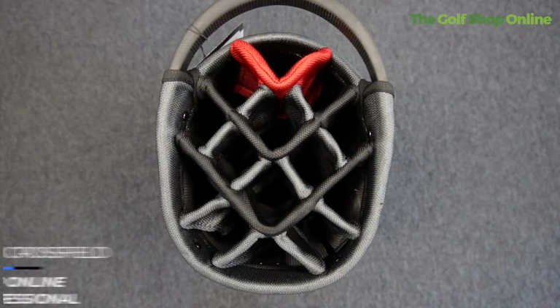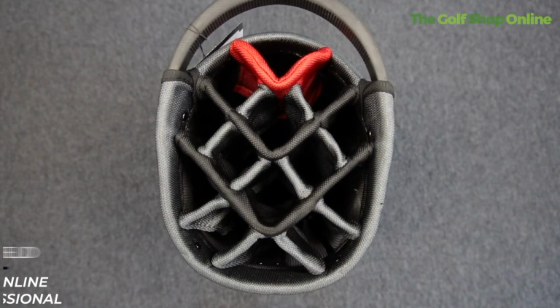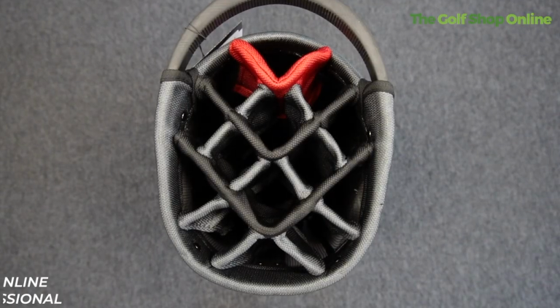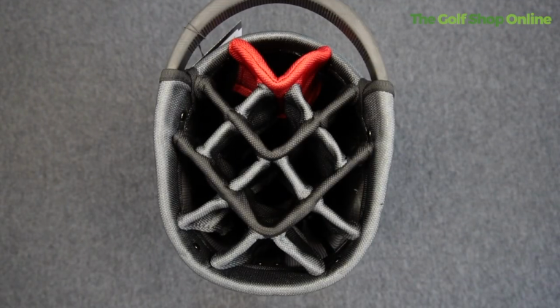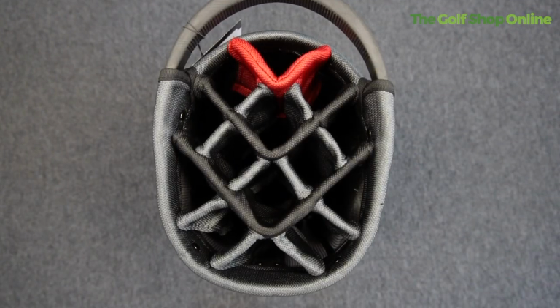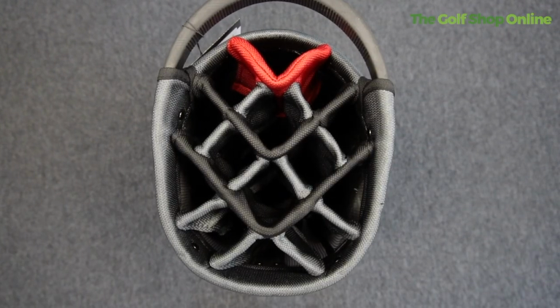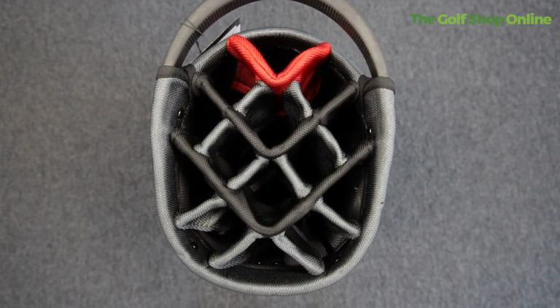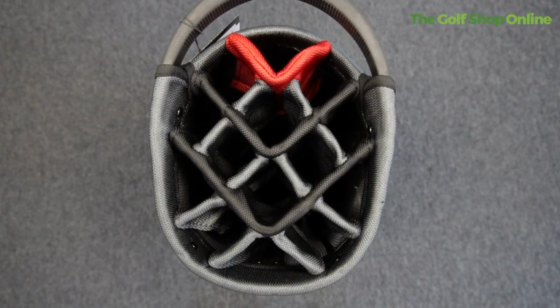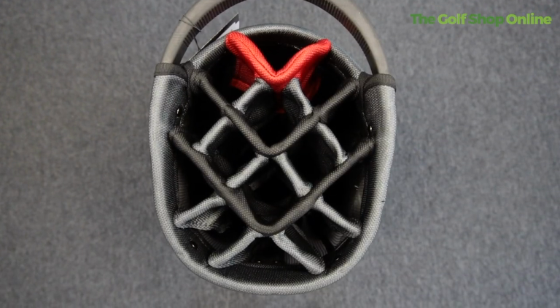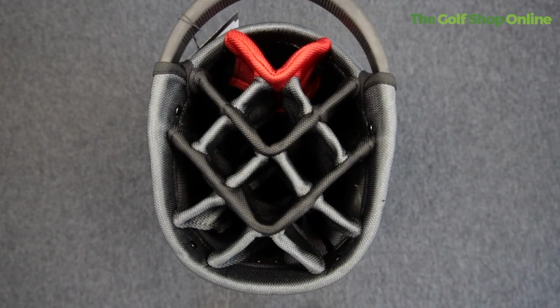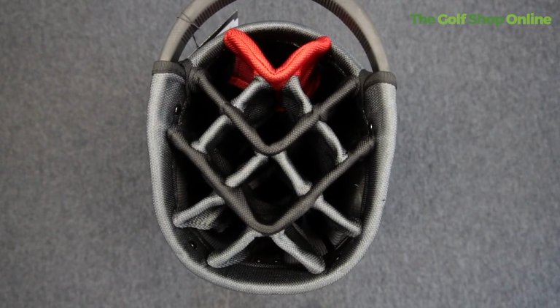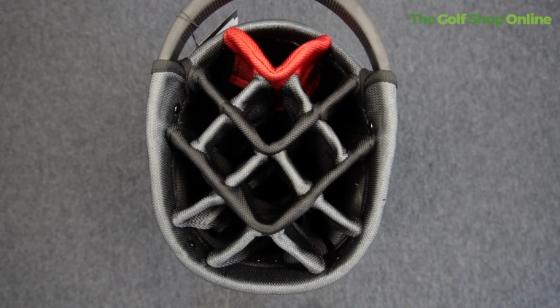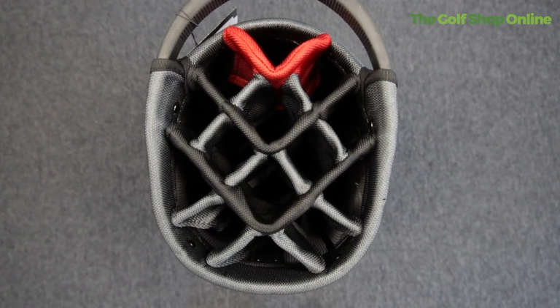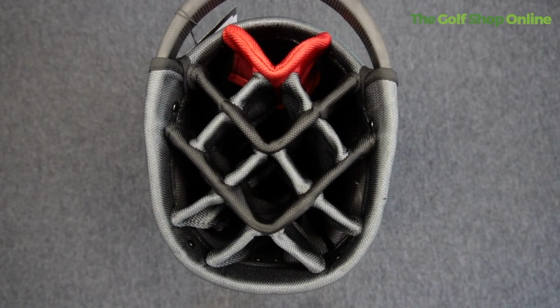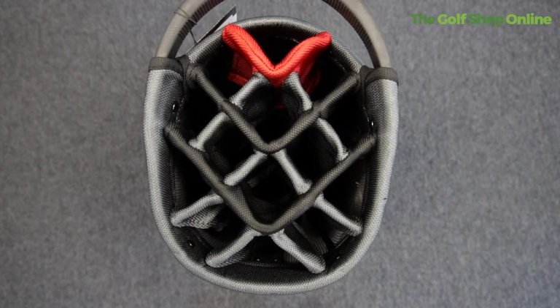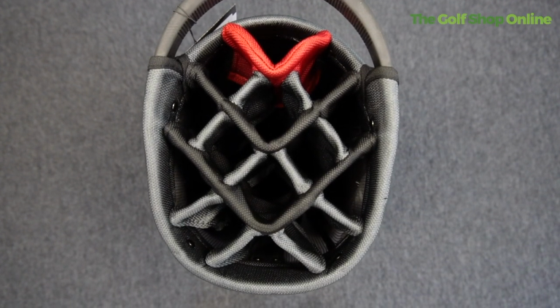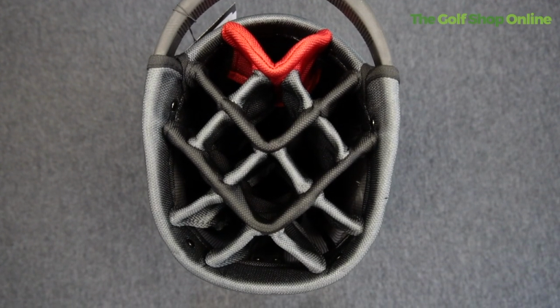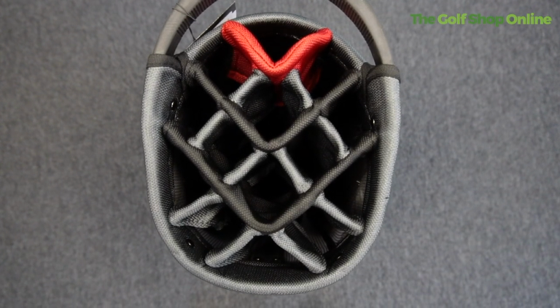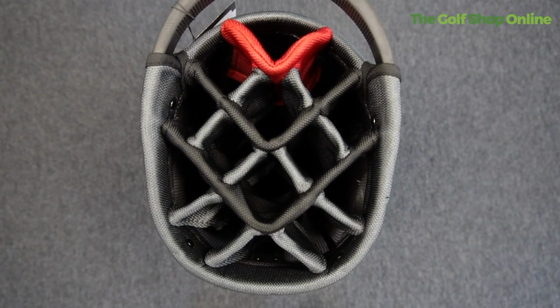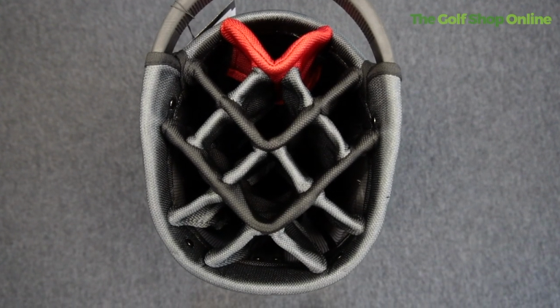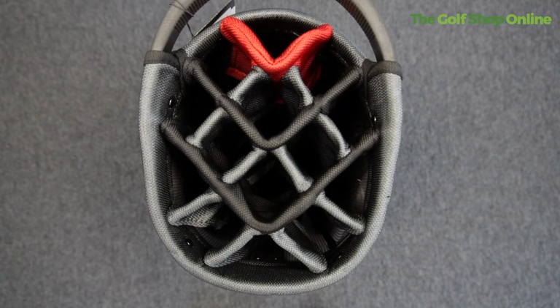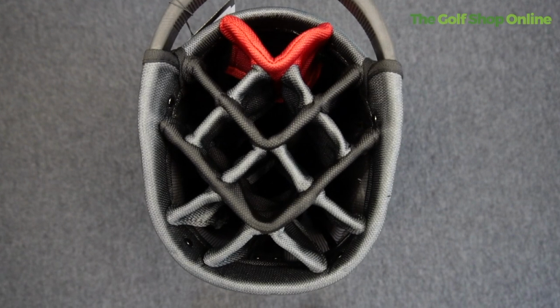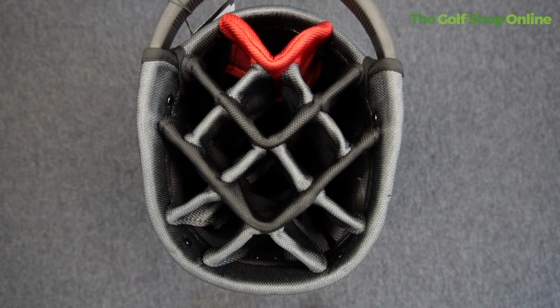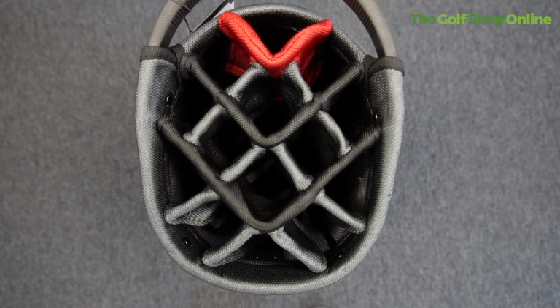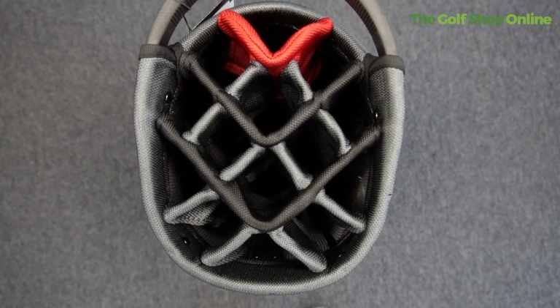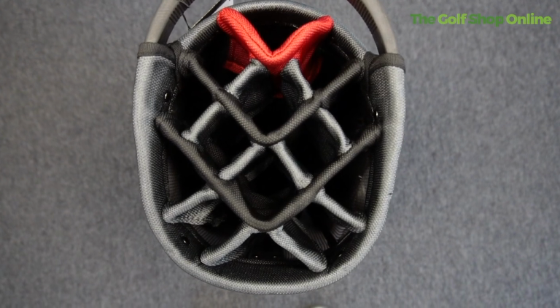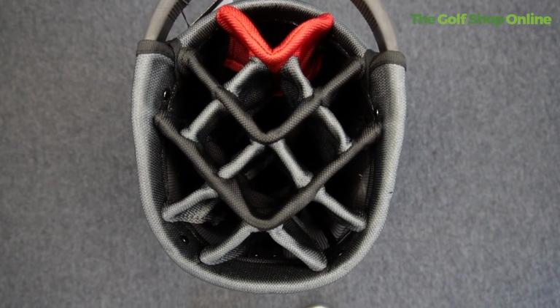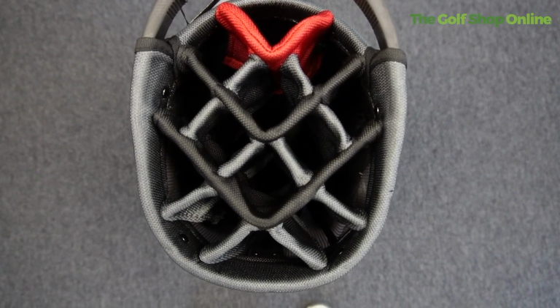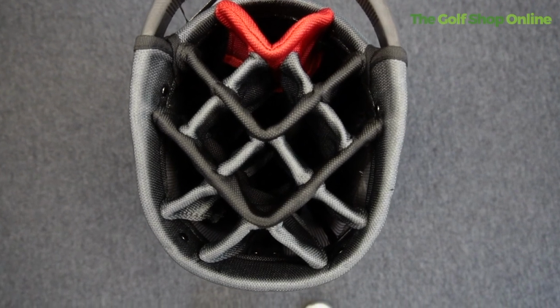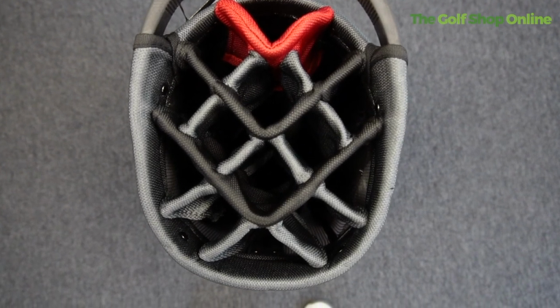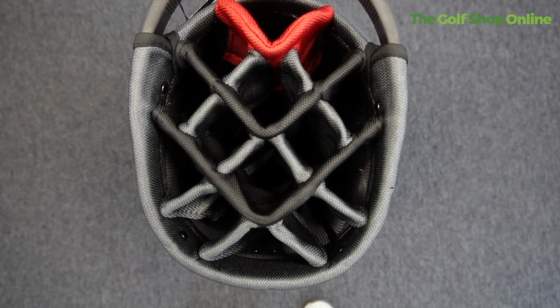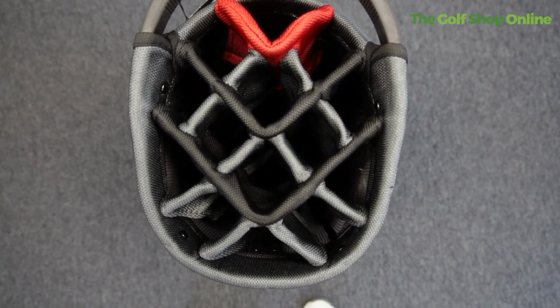Featuring a 14-way divider top, perfect for keeping those clubs all organised and in the right place.